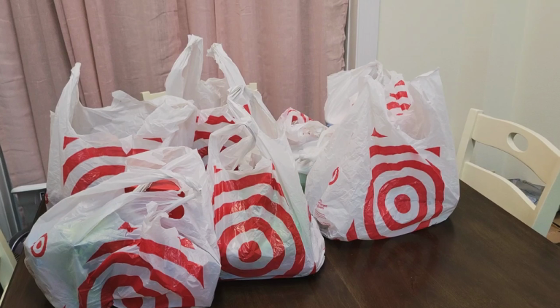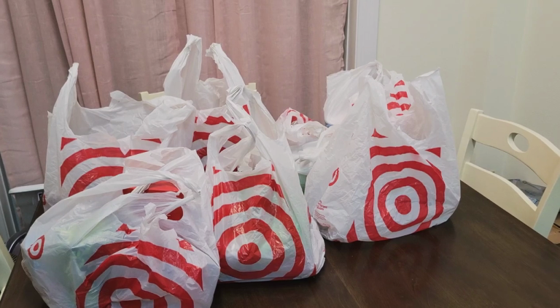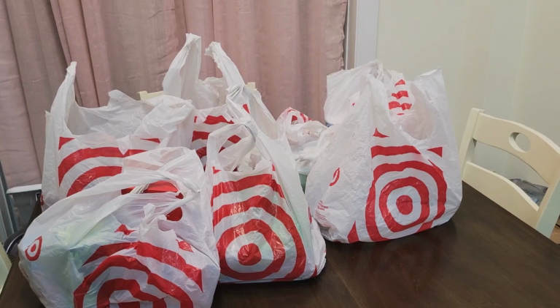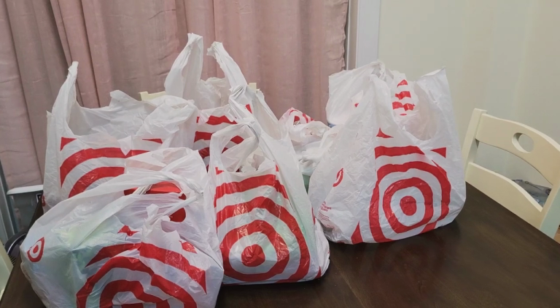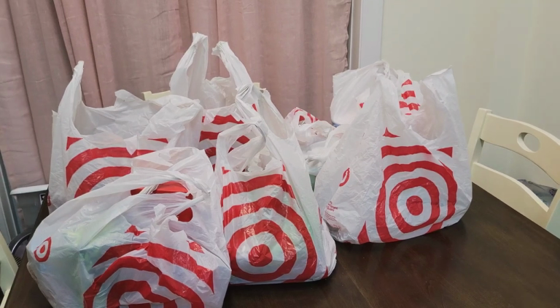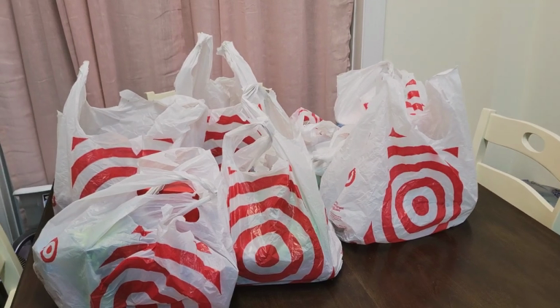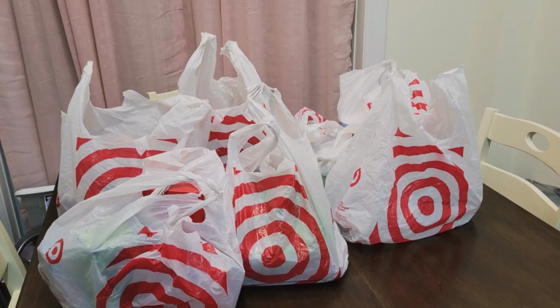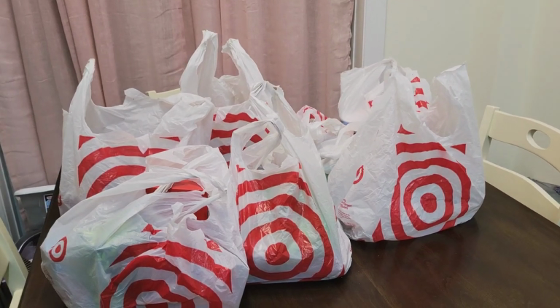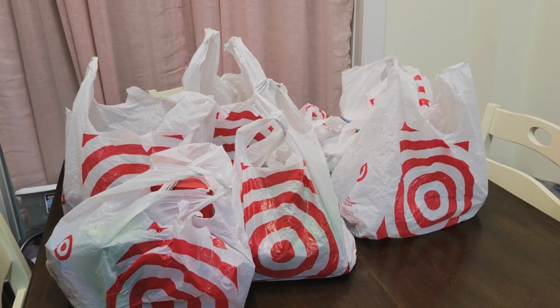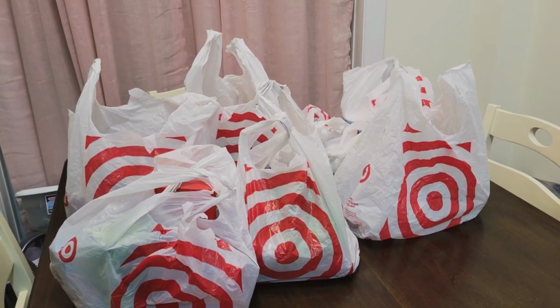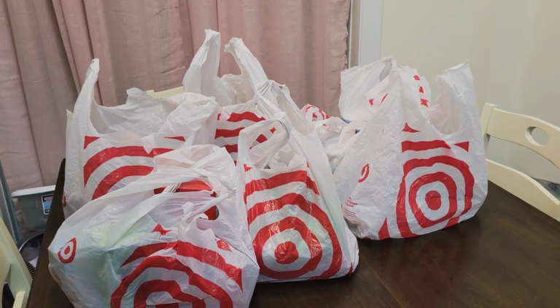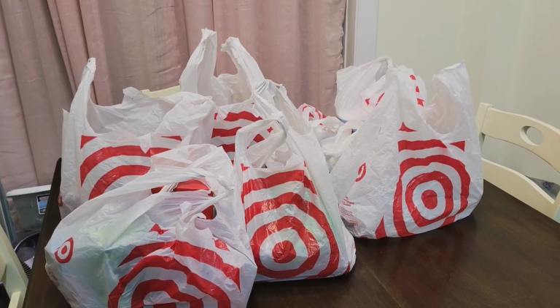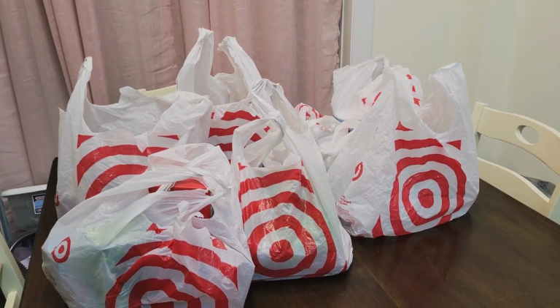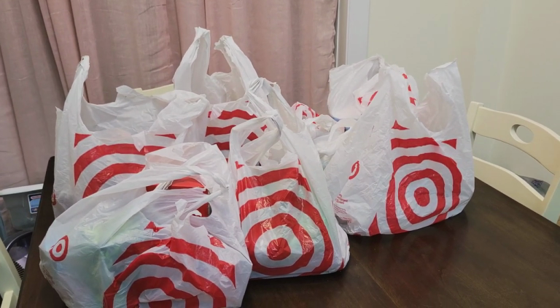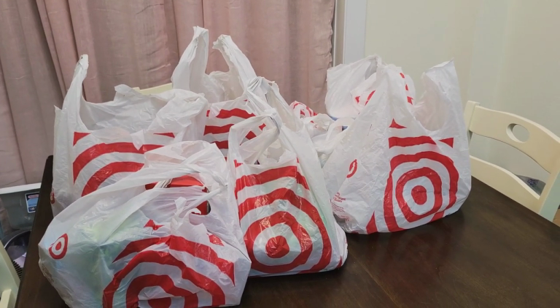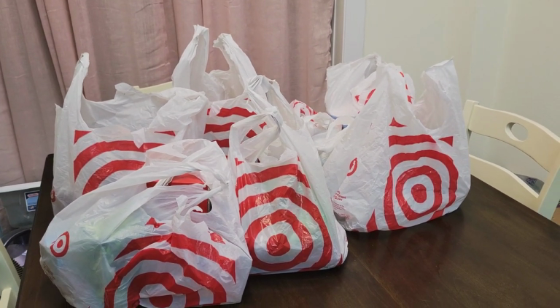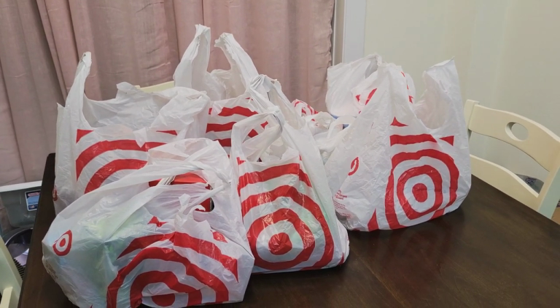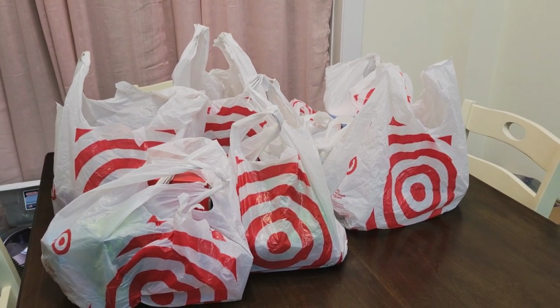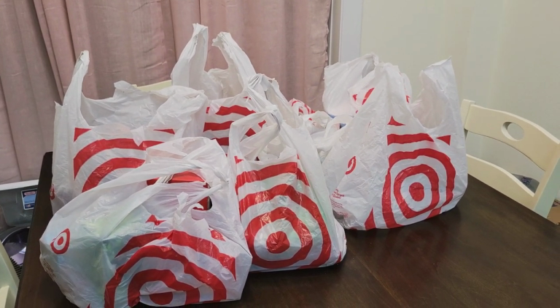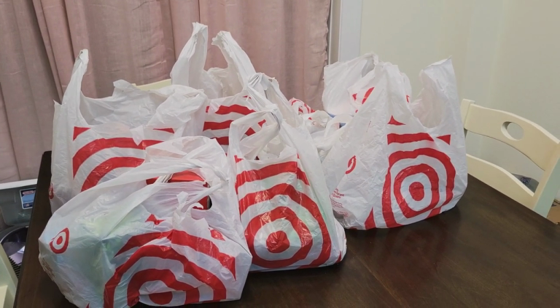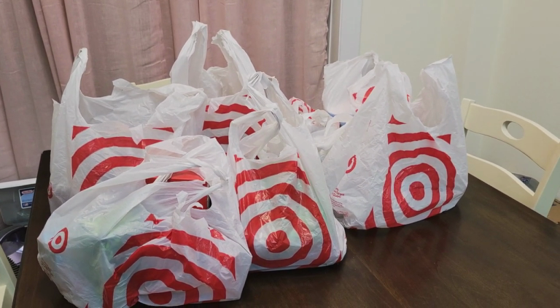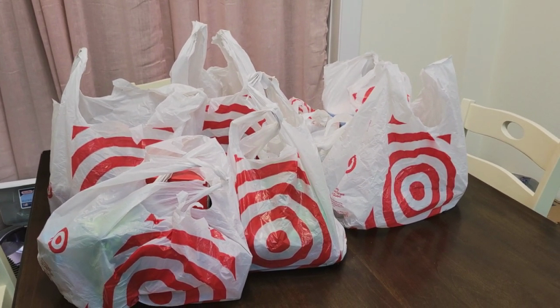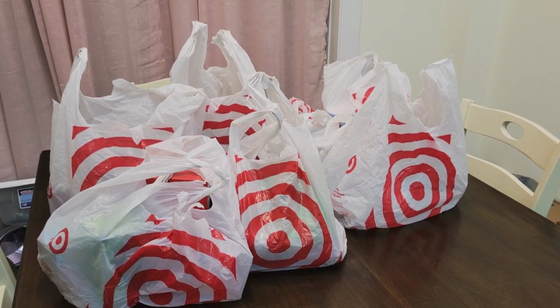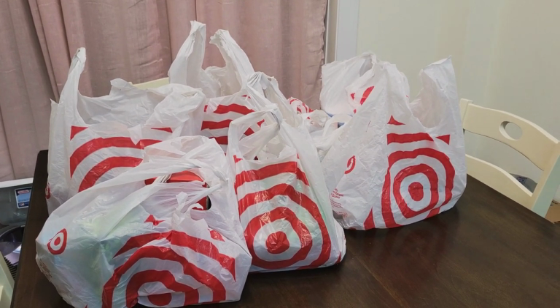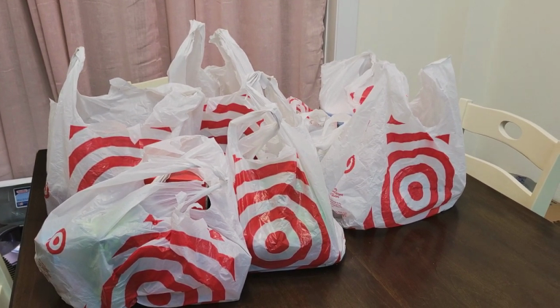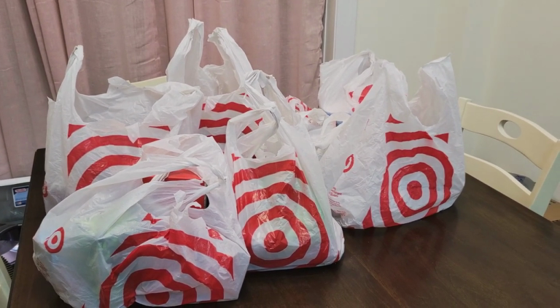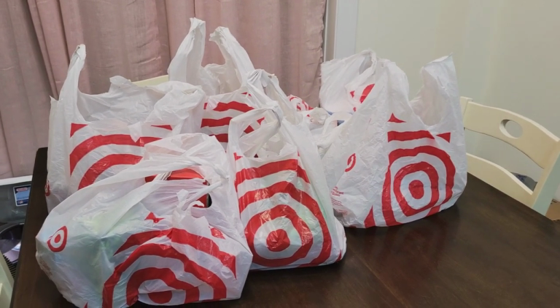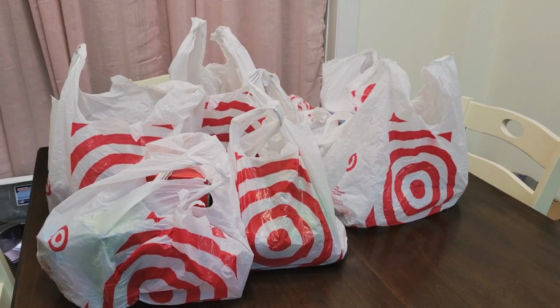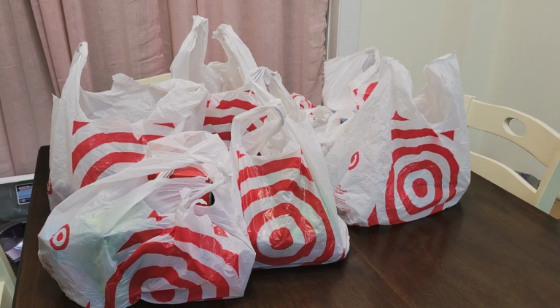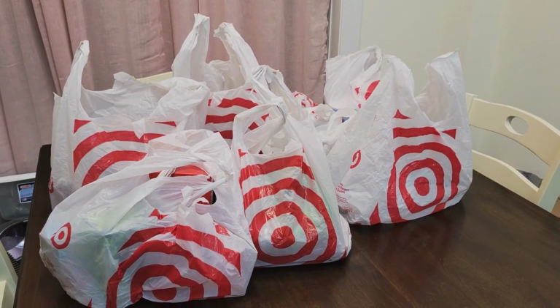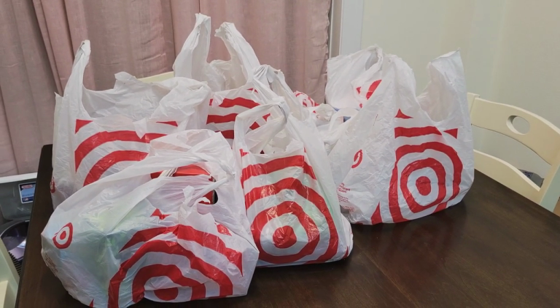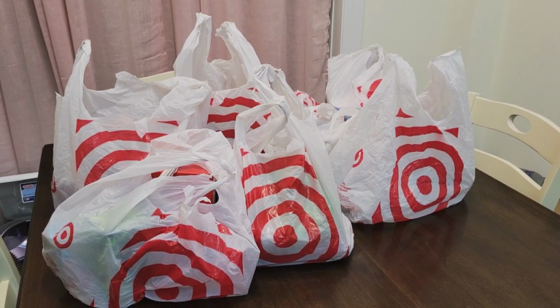Hi everyone, my name is Mary. Welcome back to my channel, Mama Bear Prepper. I just got back from Target, you guys.